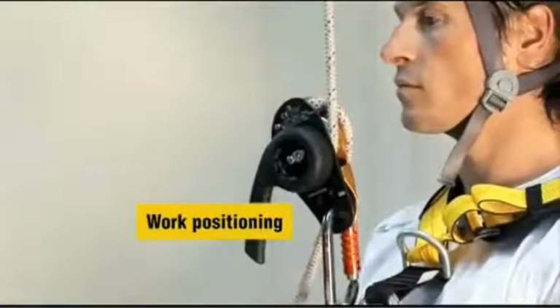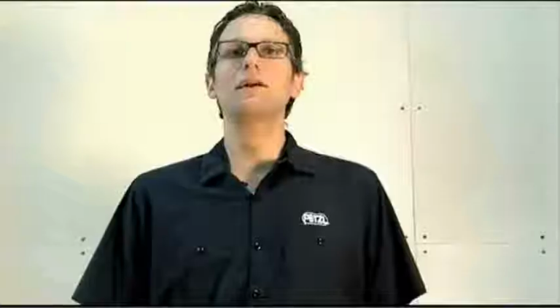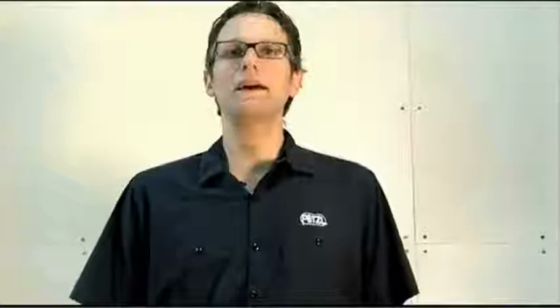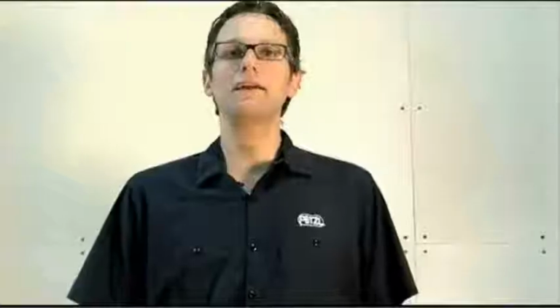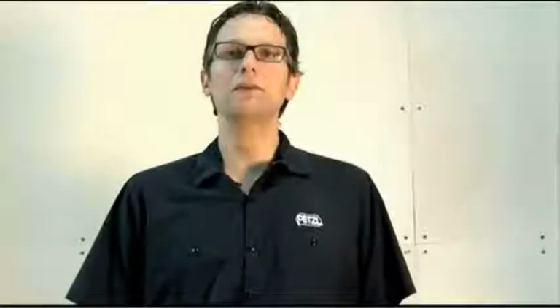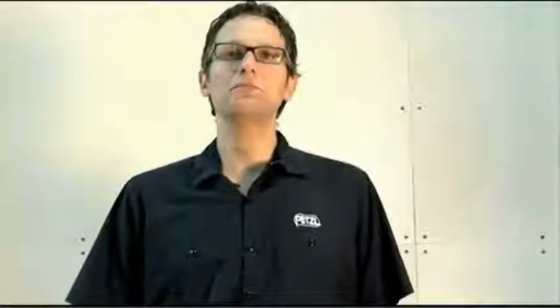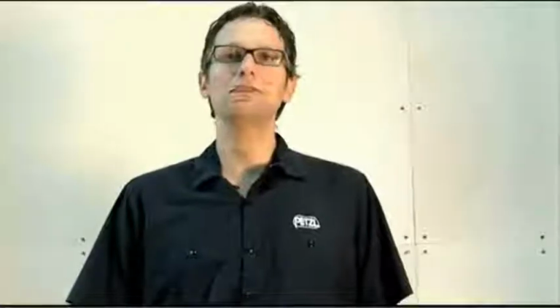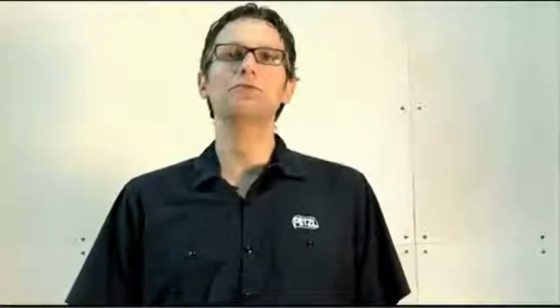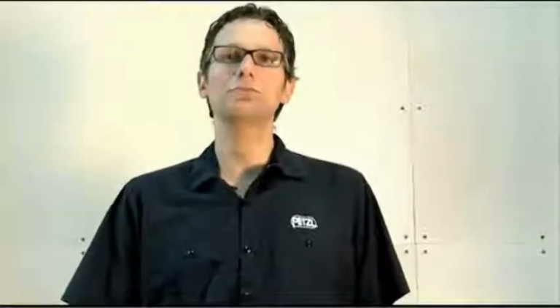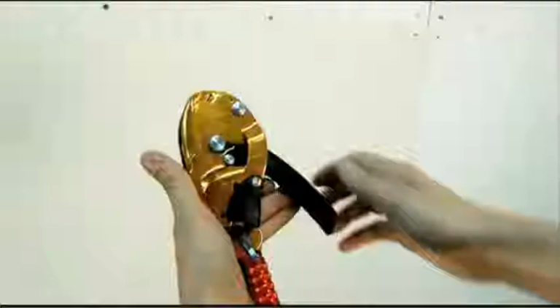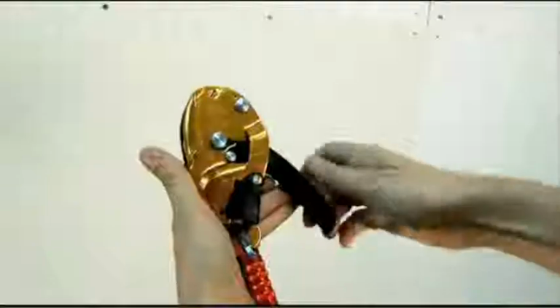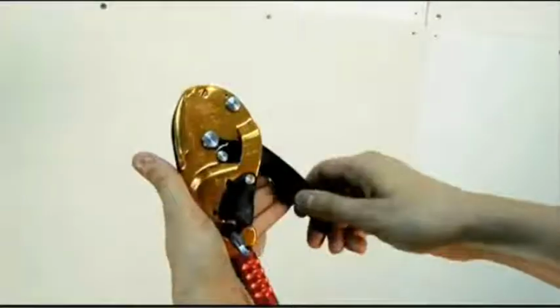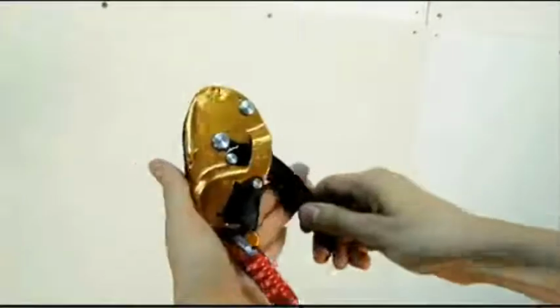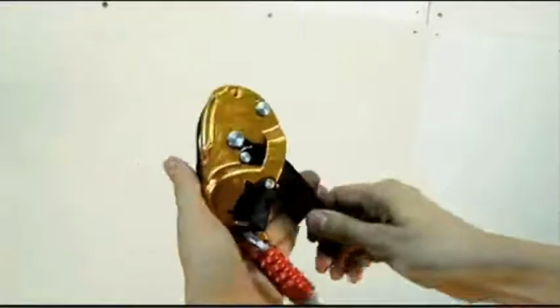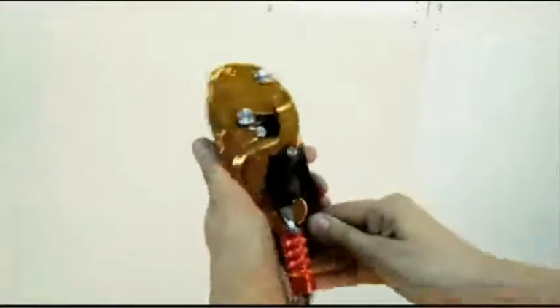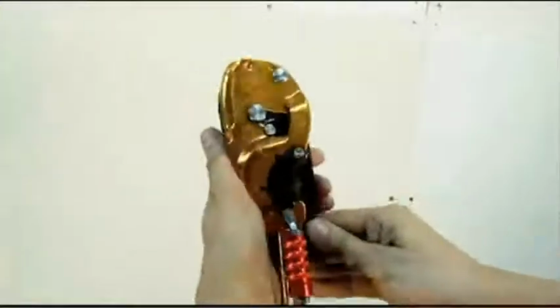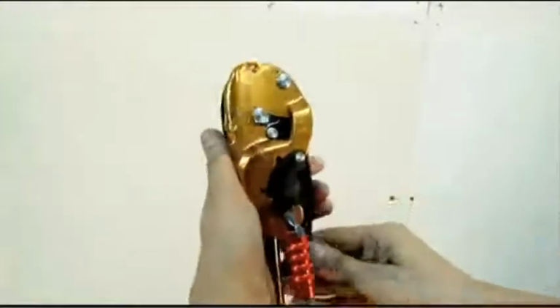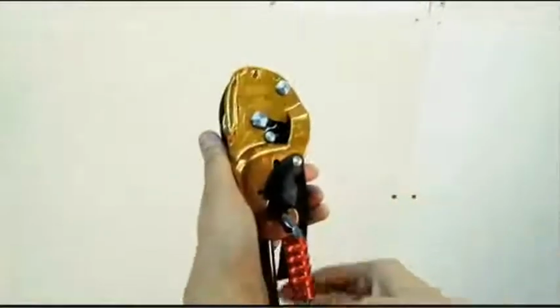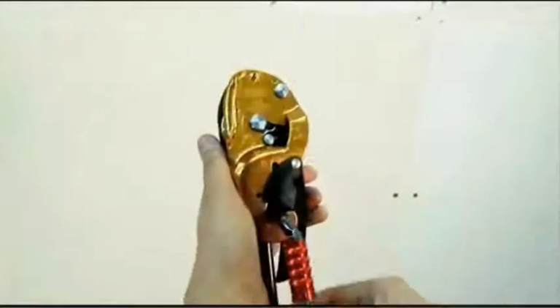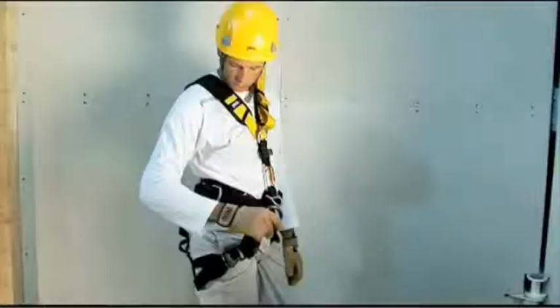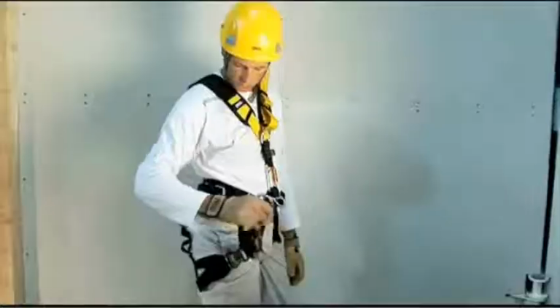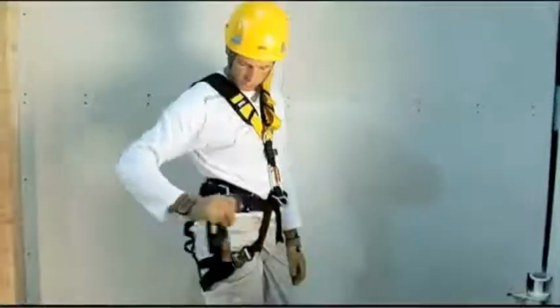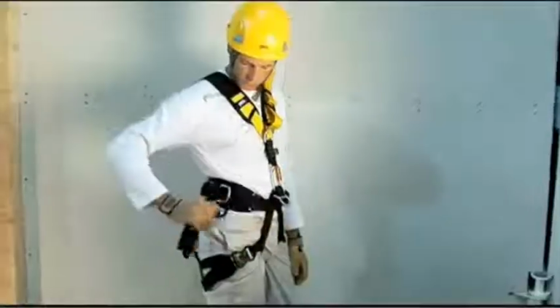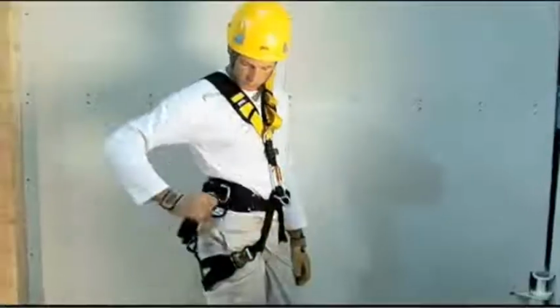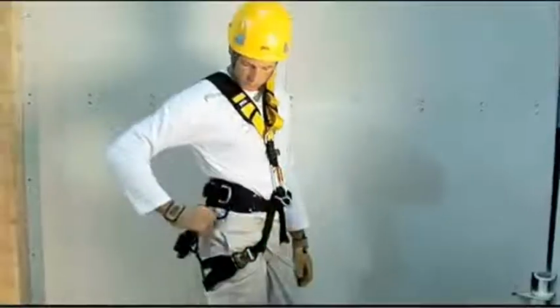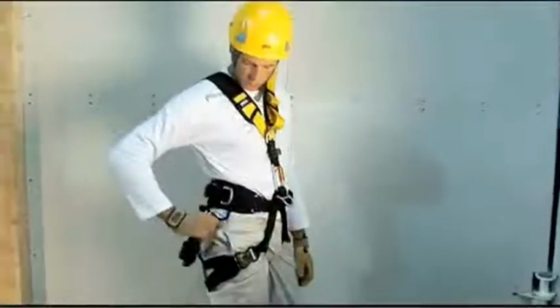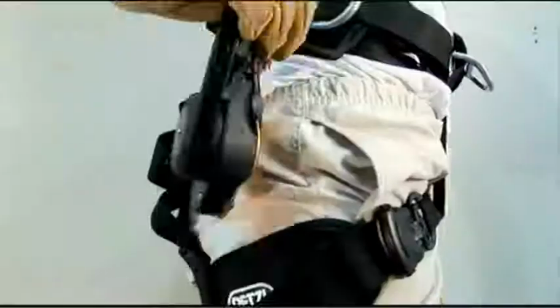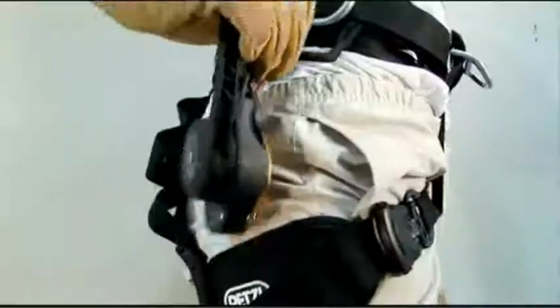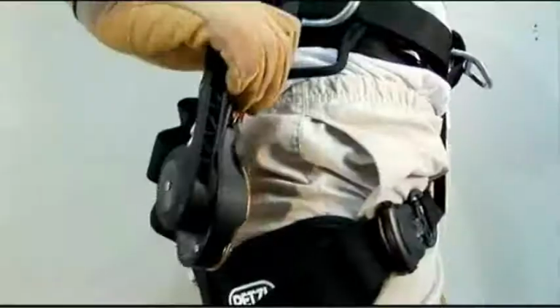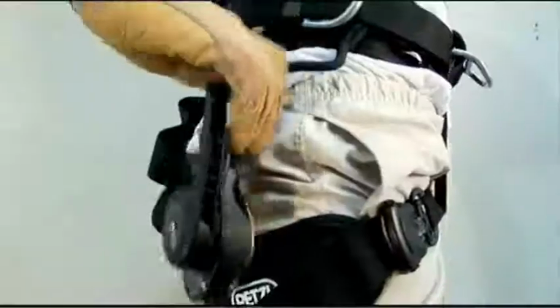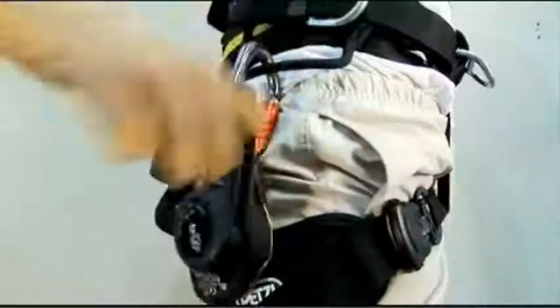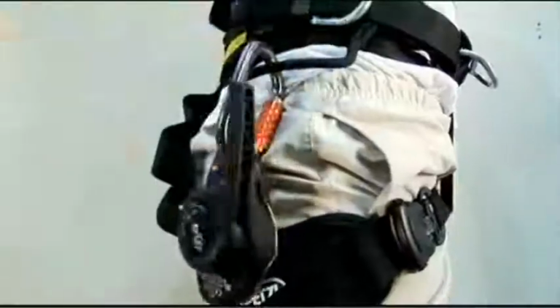If the rope is not in the device, you can push on the handle again to make it more compact for carrying and storage.